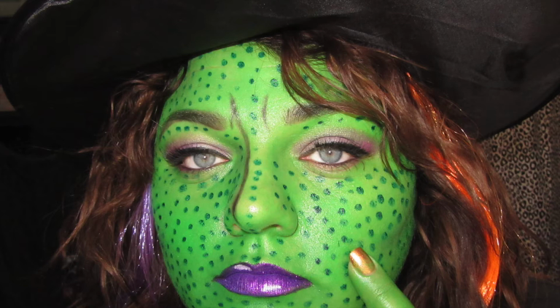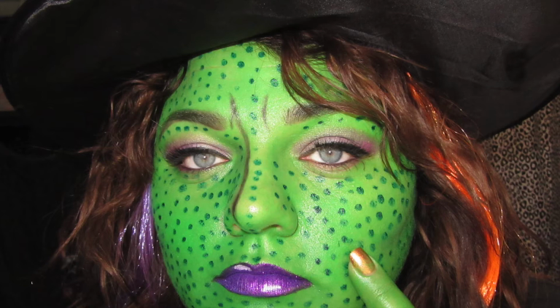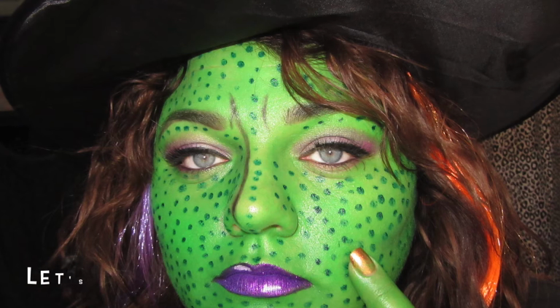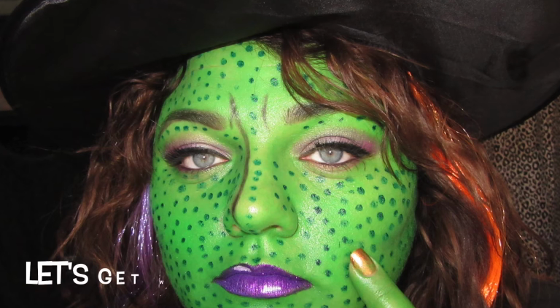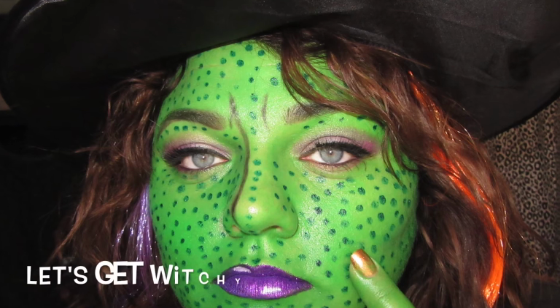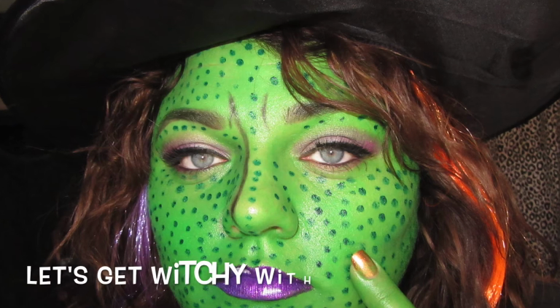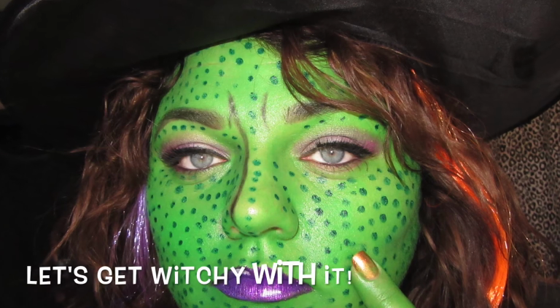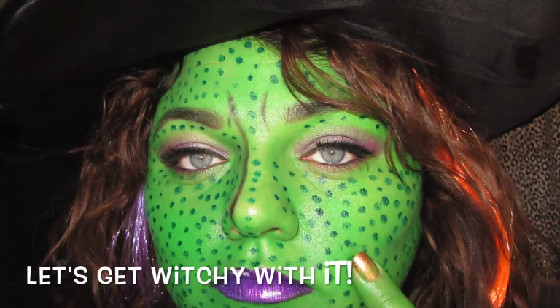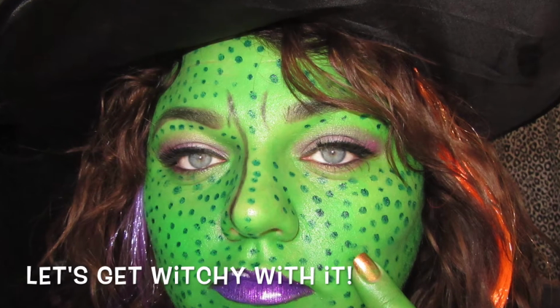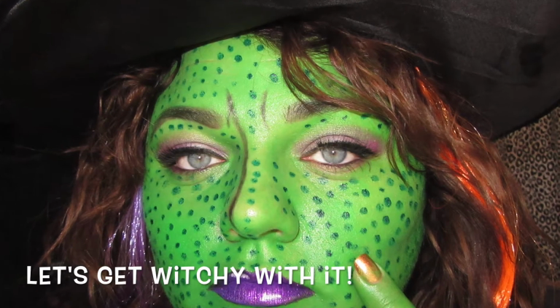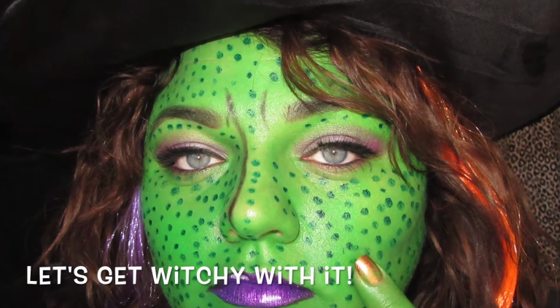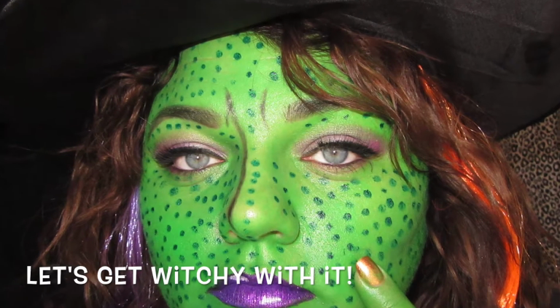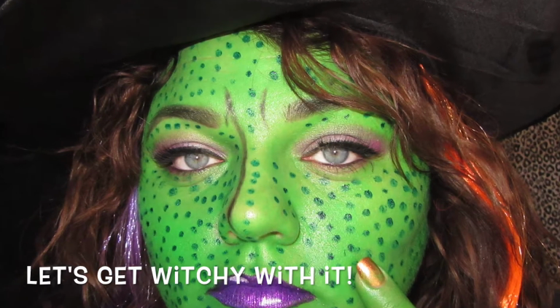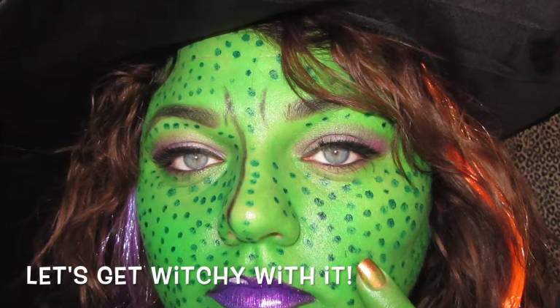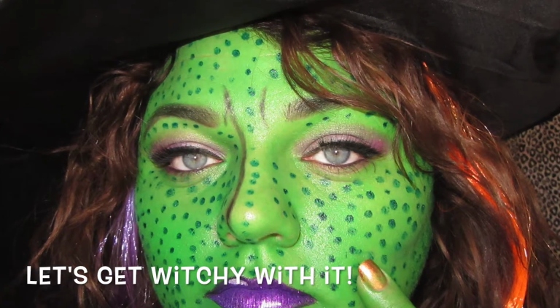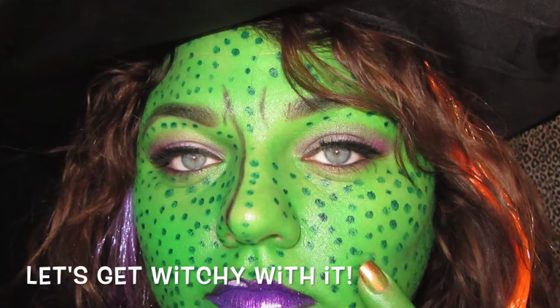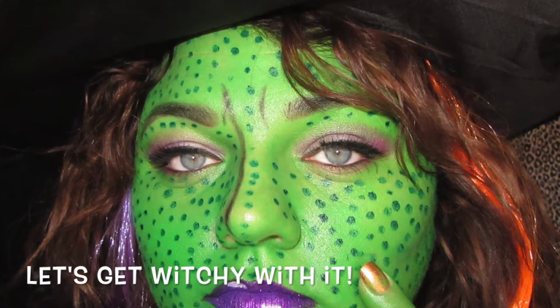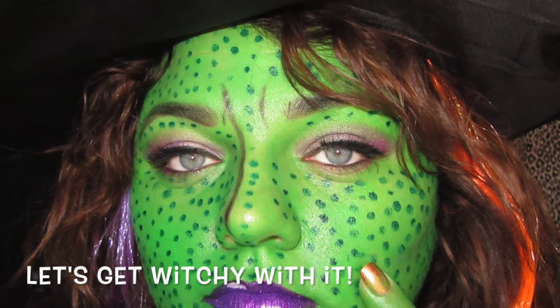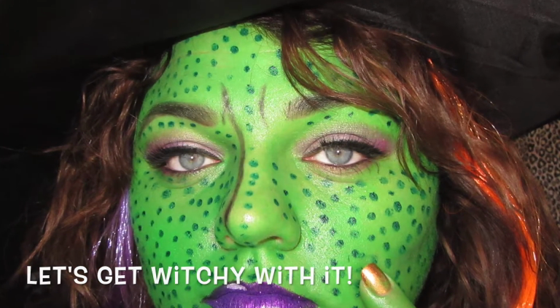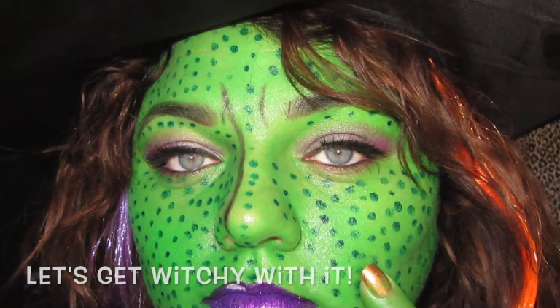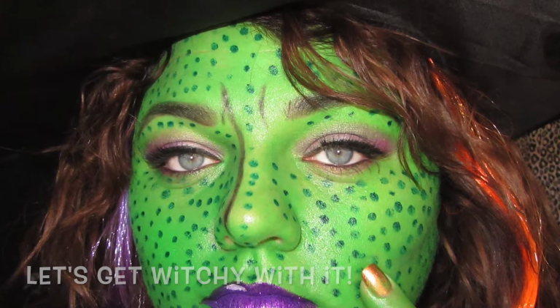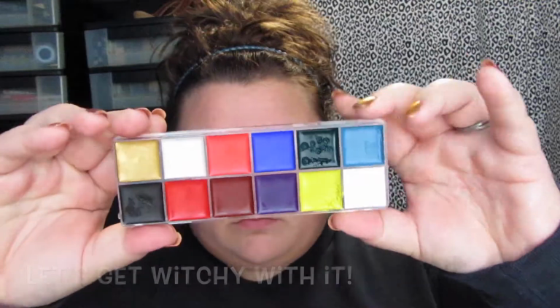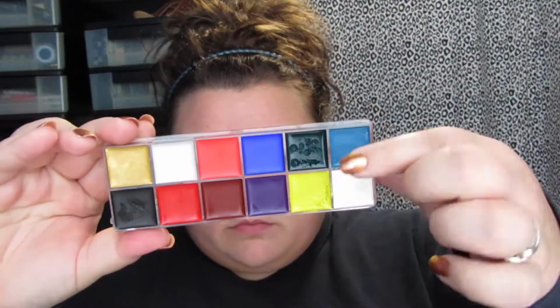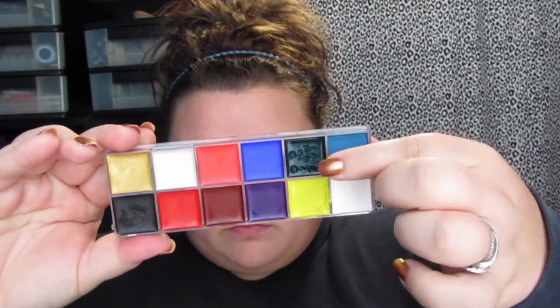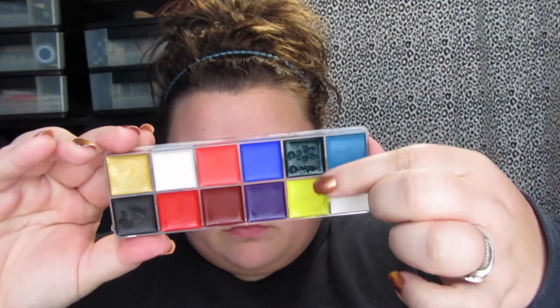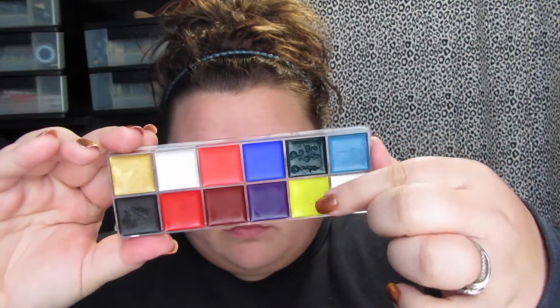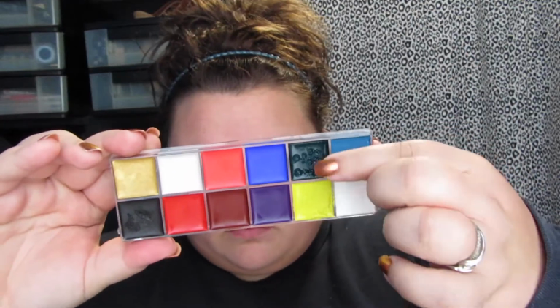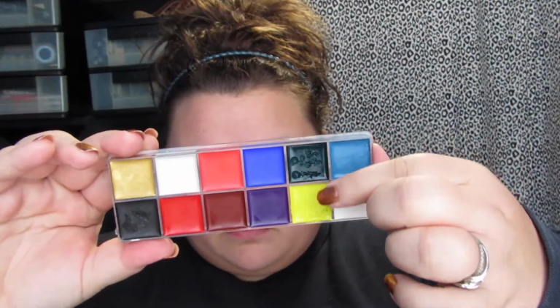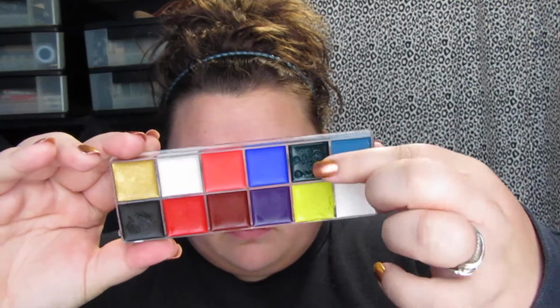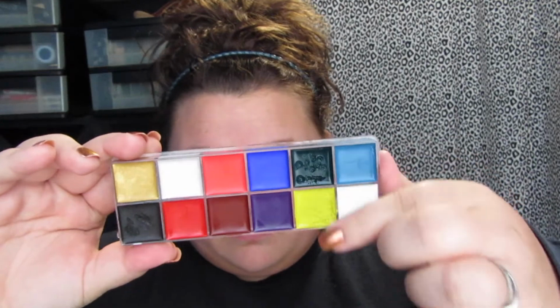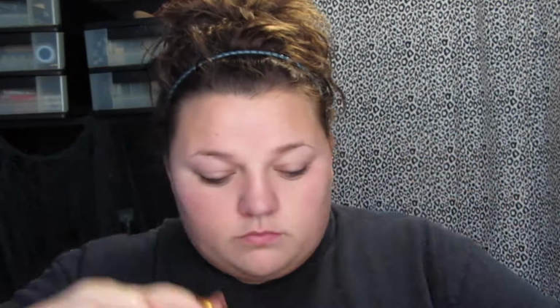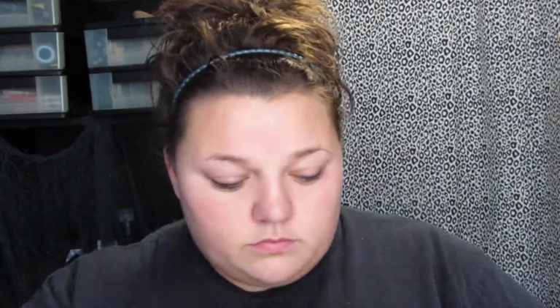Hey everyone and welcome back to my channel. Let's get this fall season started off right.